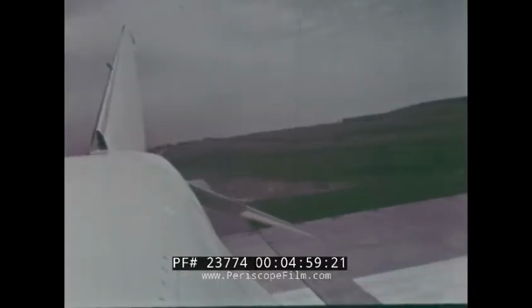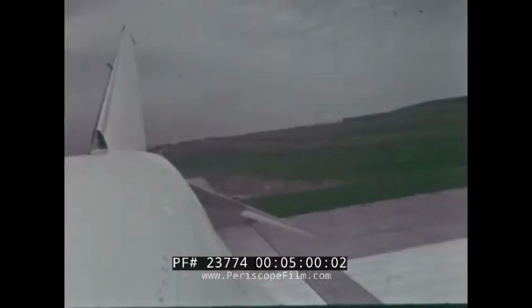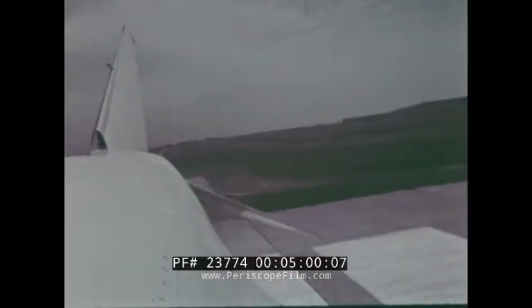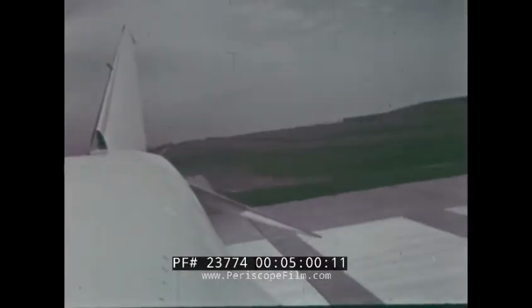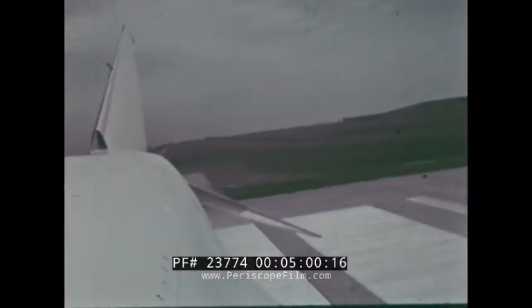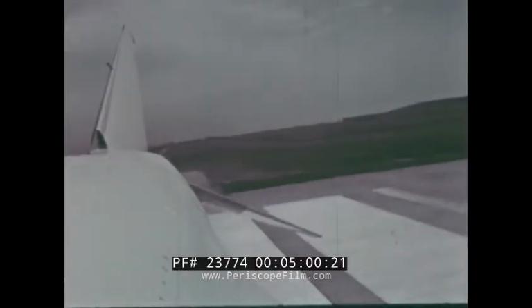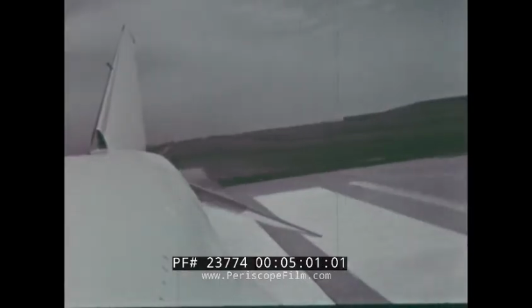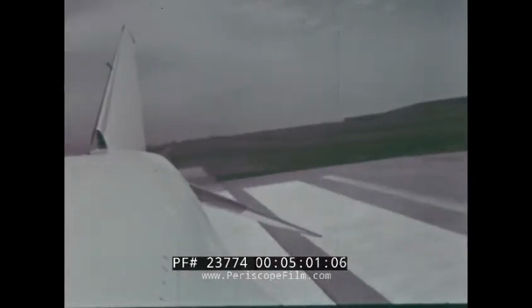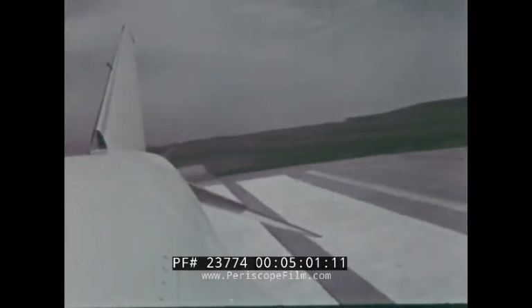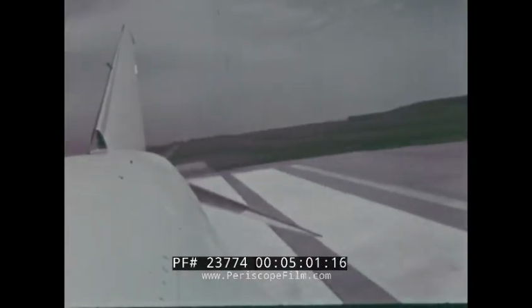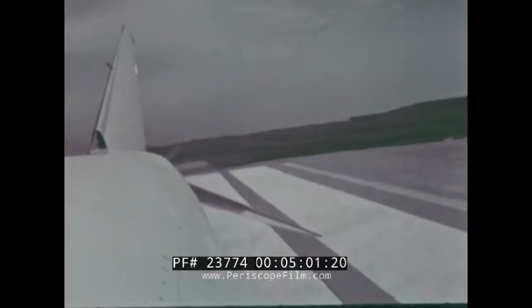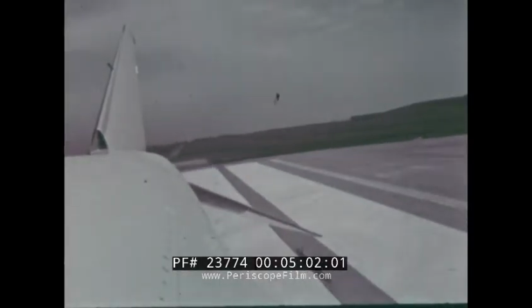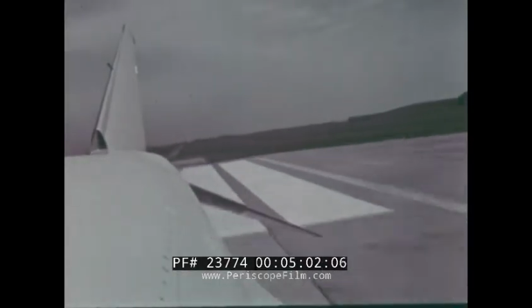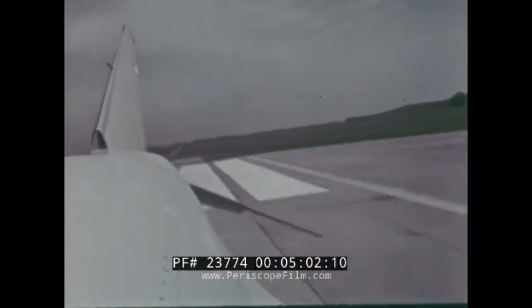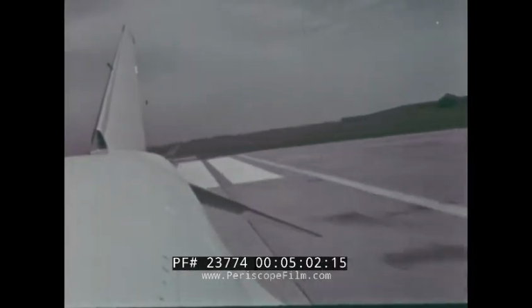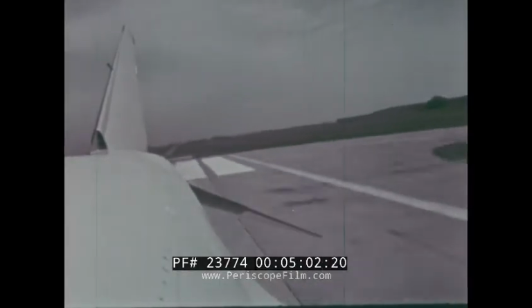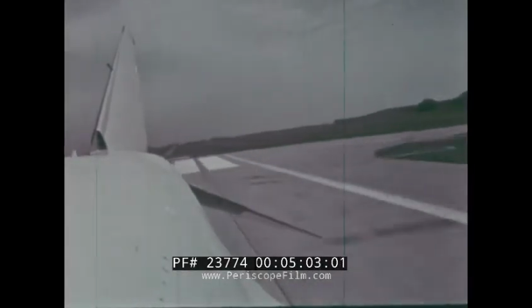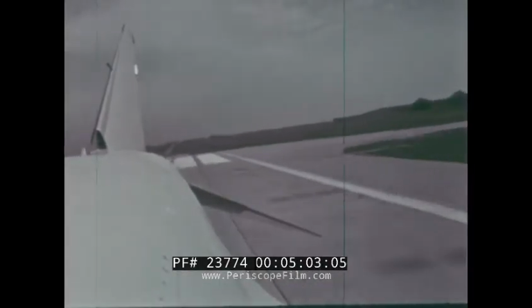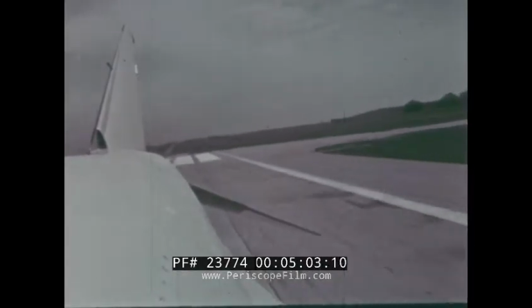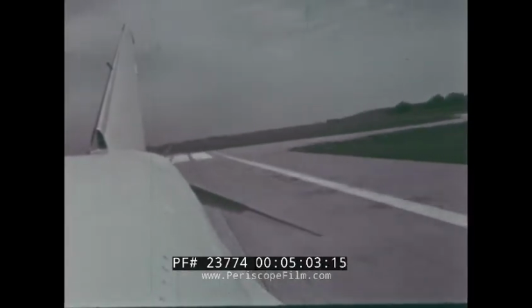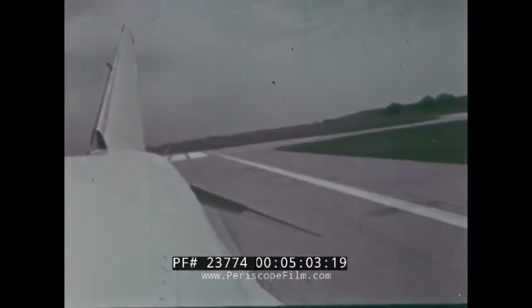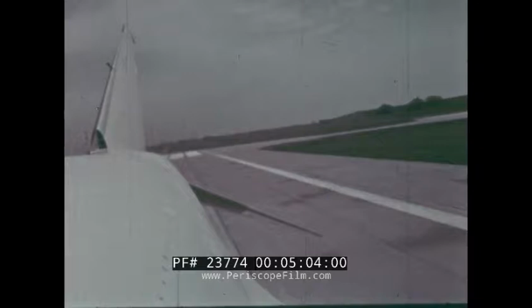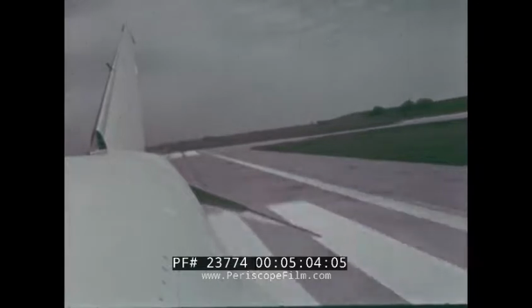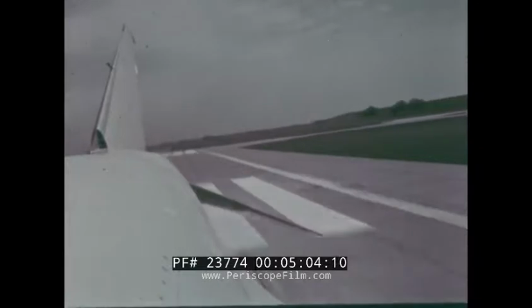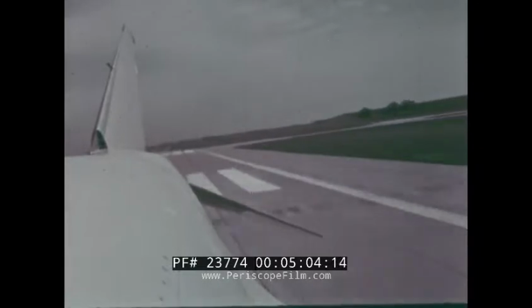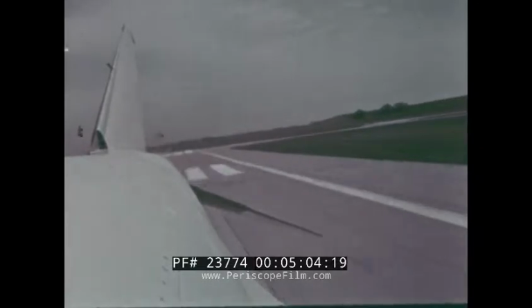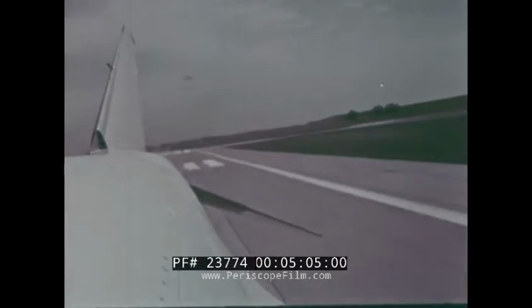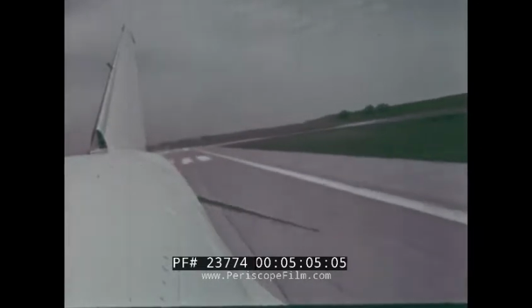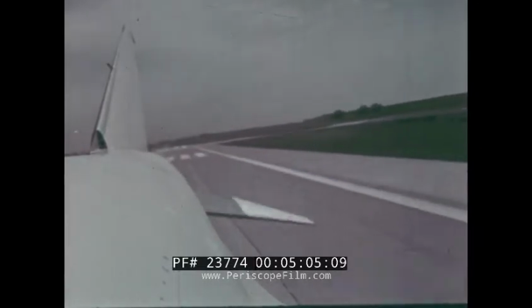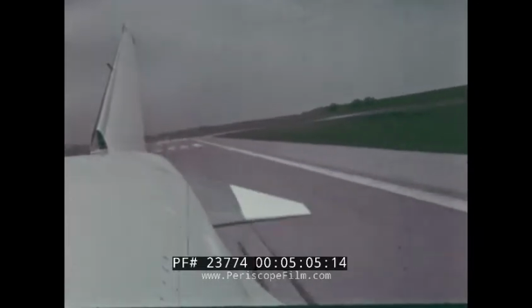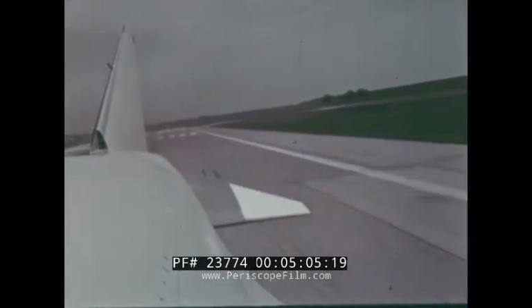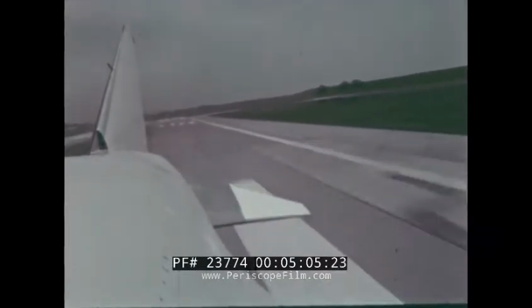From a standing start, the aircraft established the following time-to-climb records.